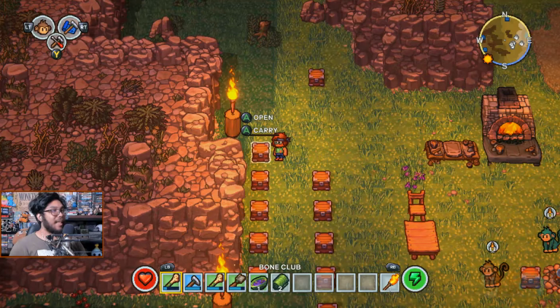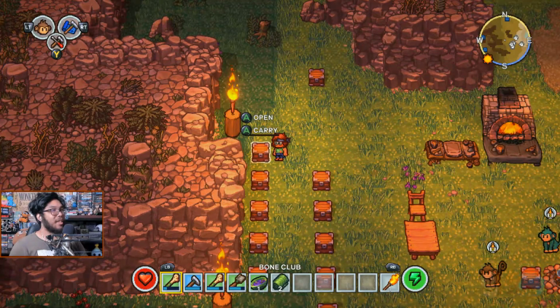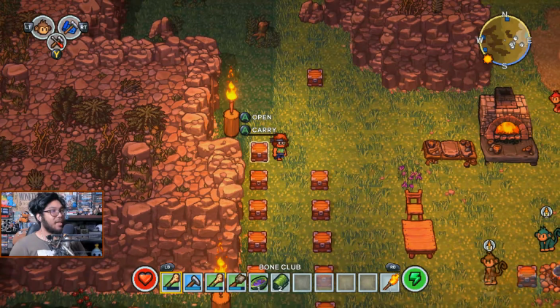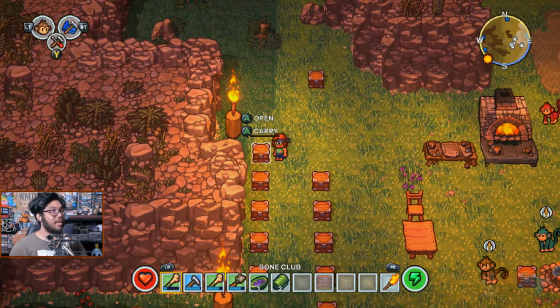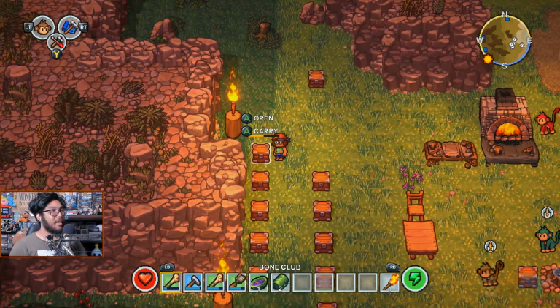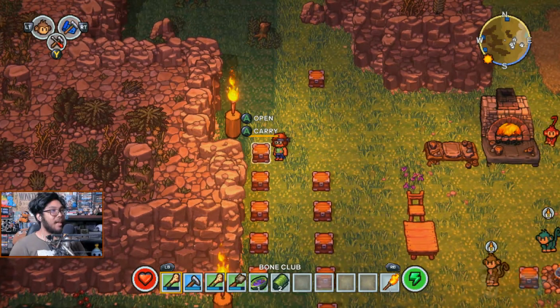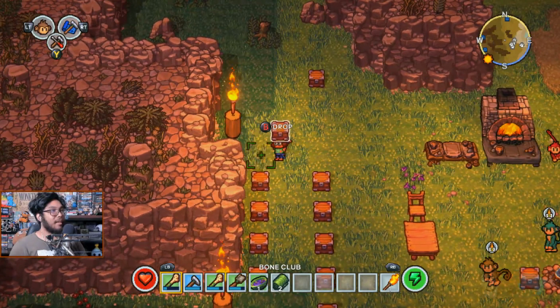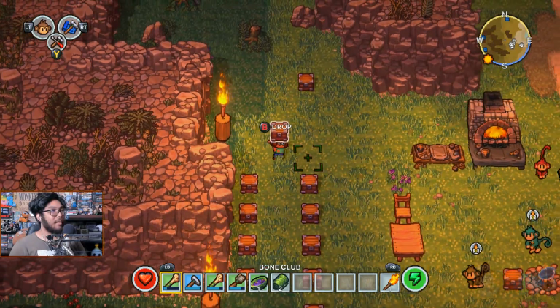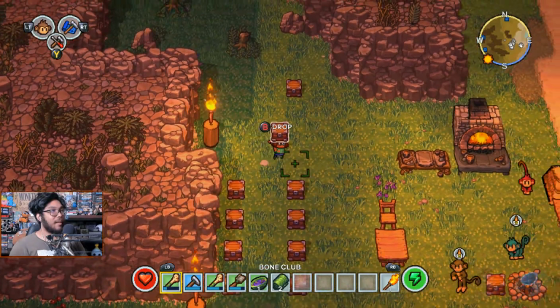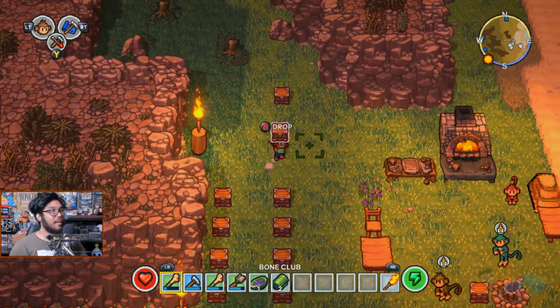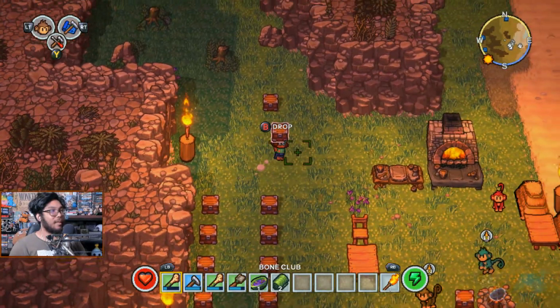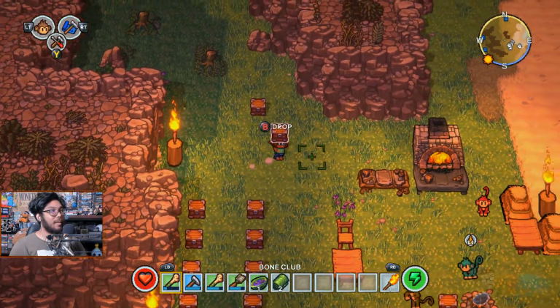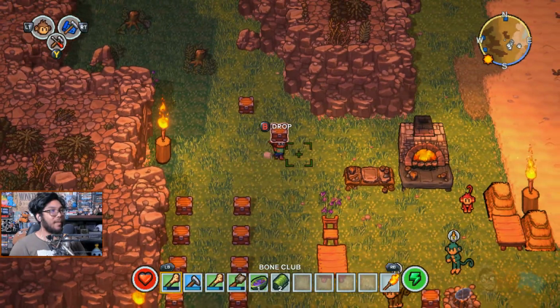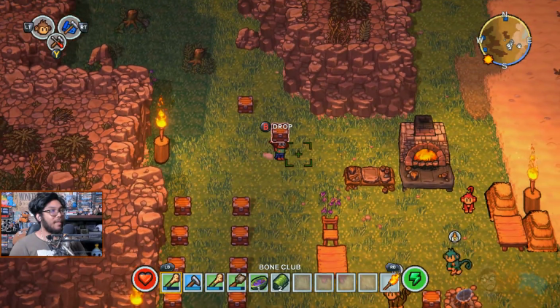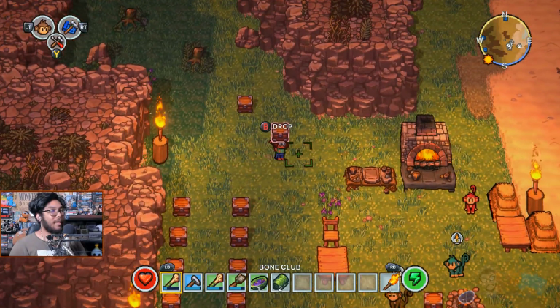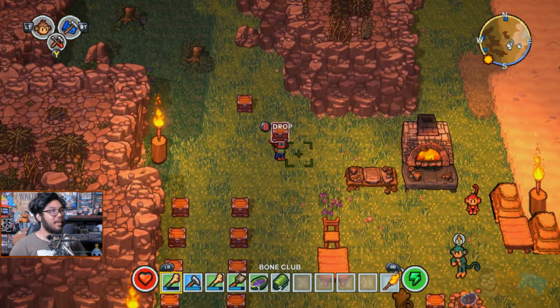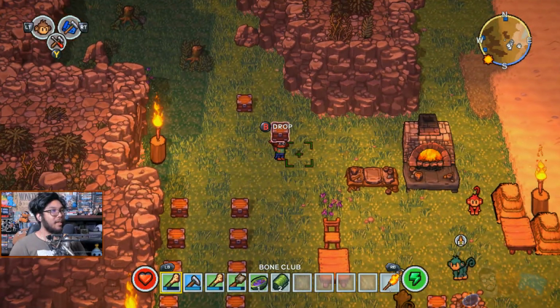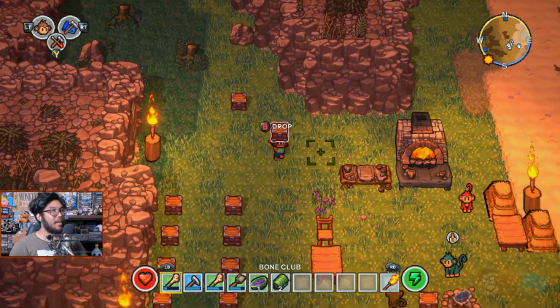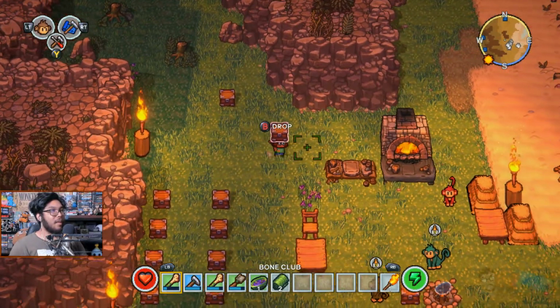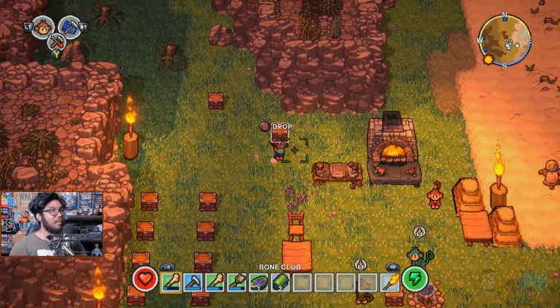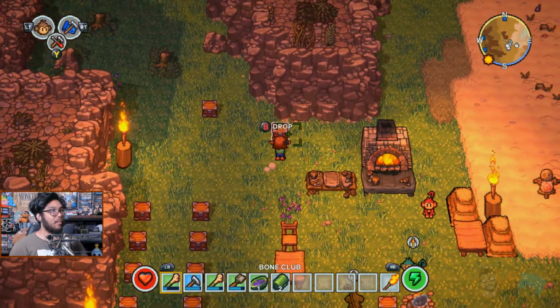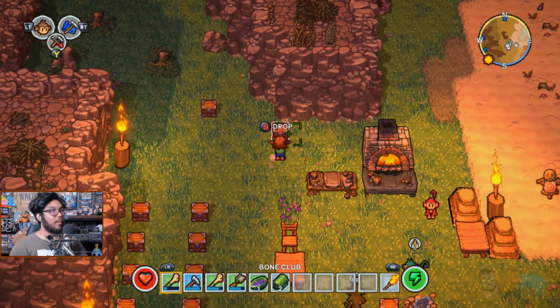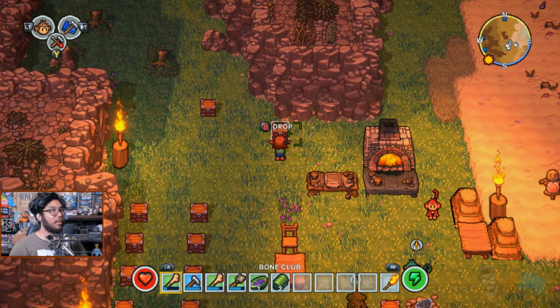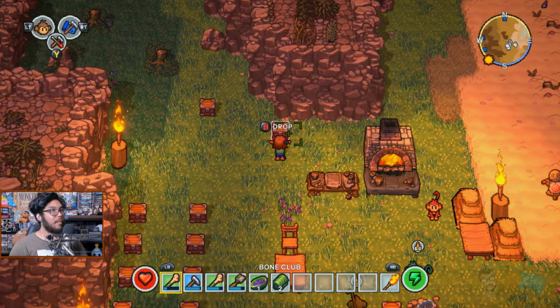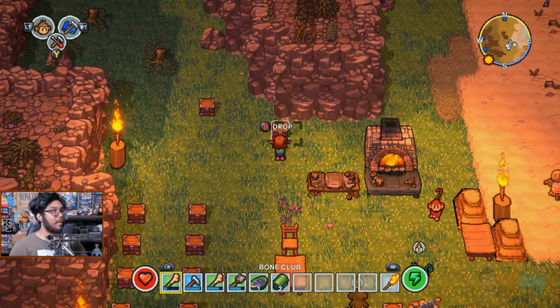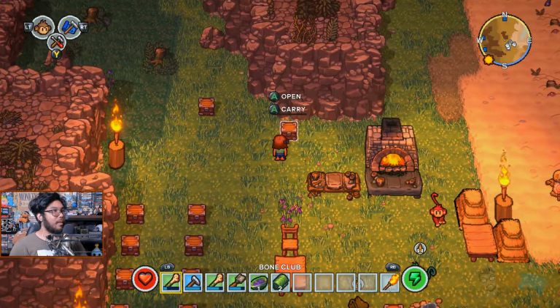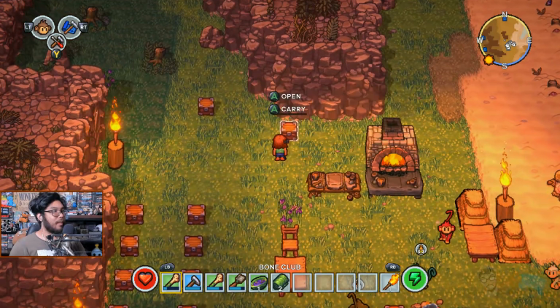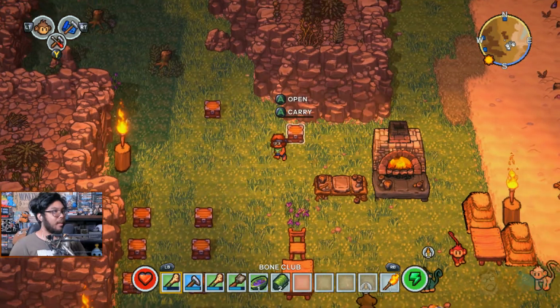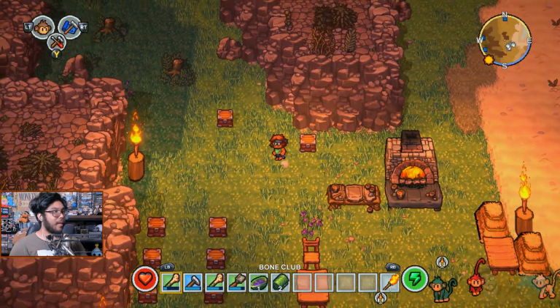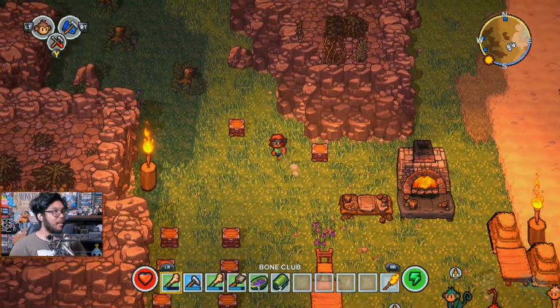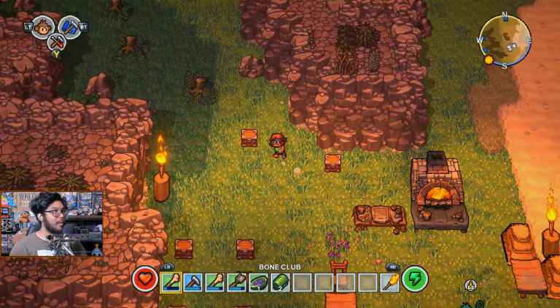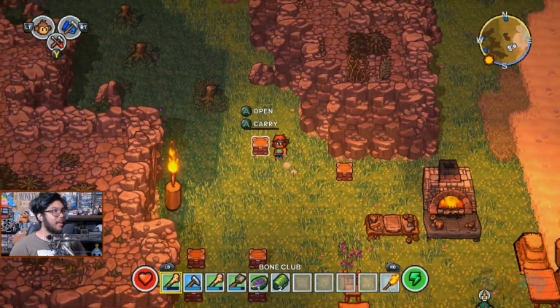This chest has wood, mud, charcoal, pebbles, and plant-based items. There's nothing in this chest just yet, so let's go ahead and drop them all here for now until we need them.